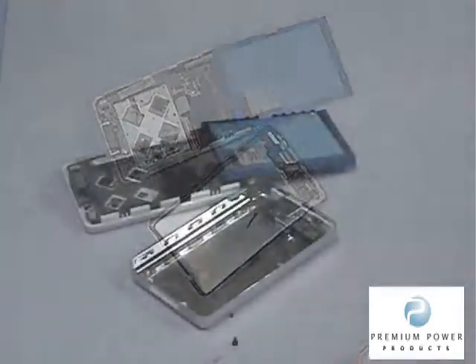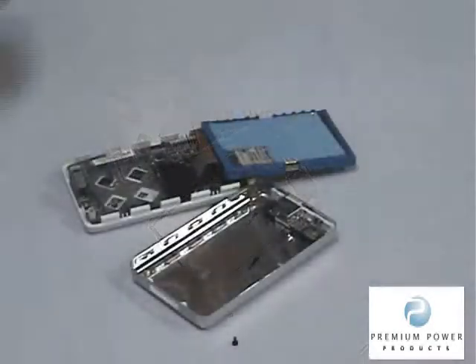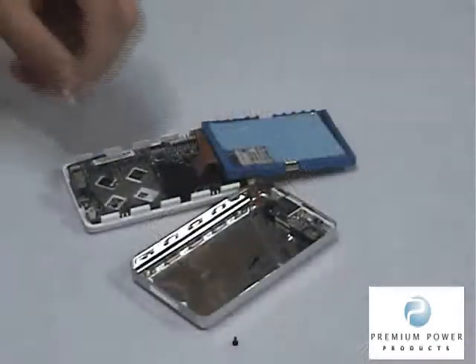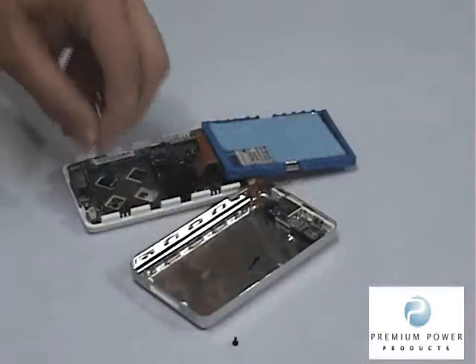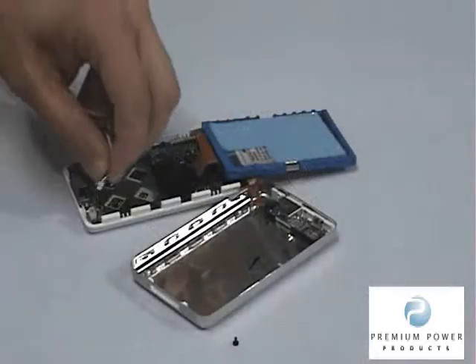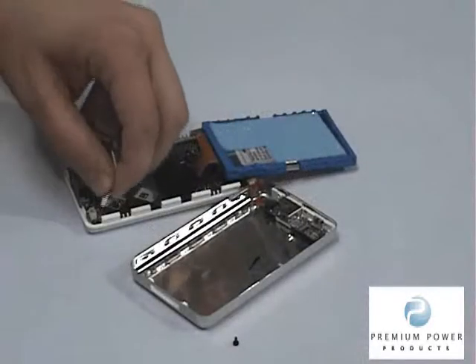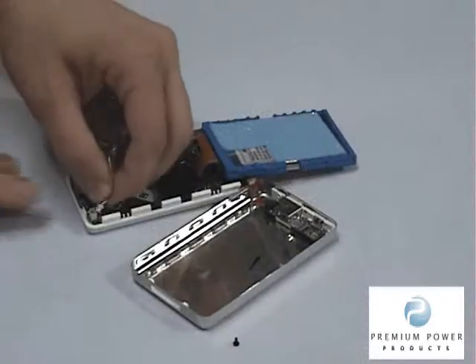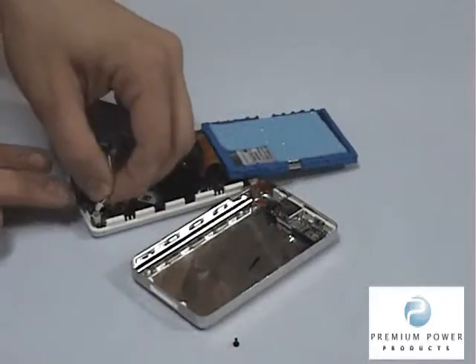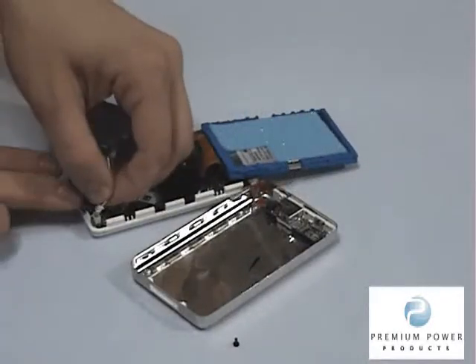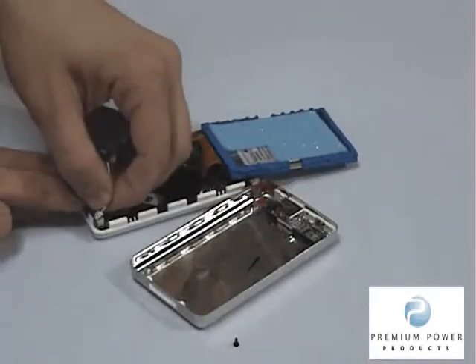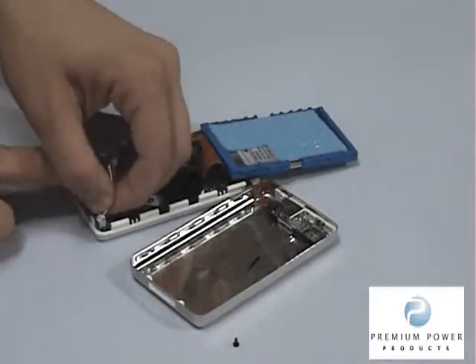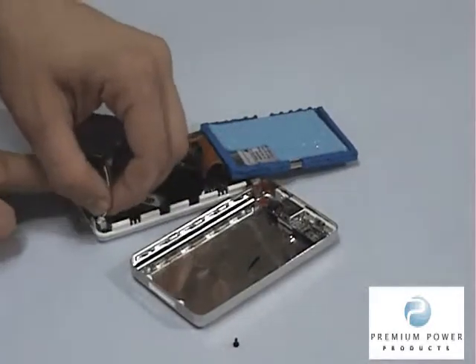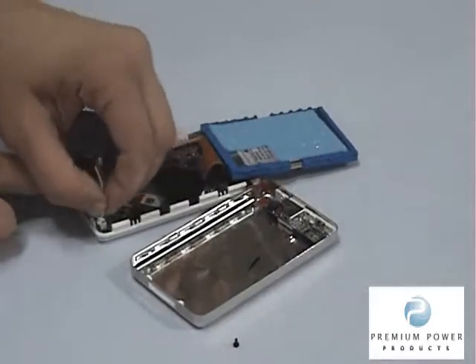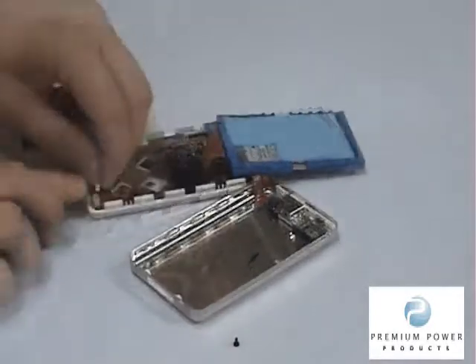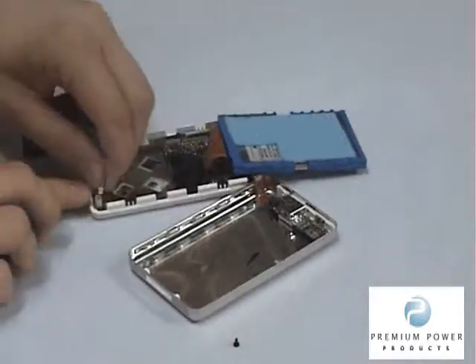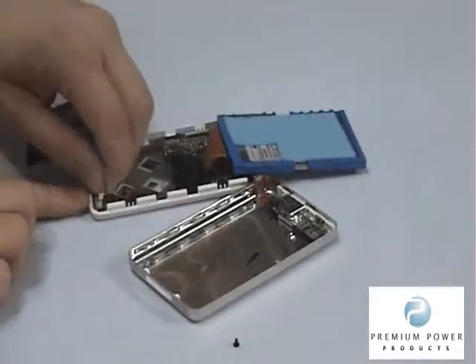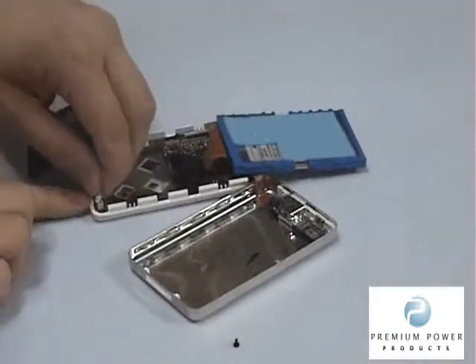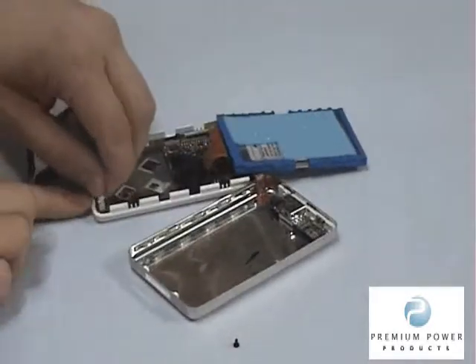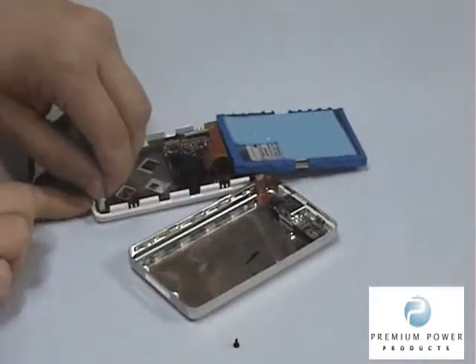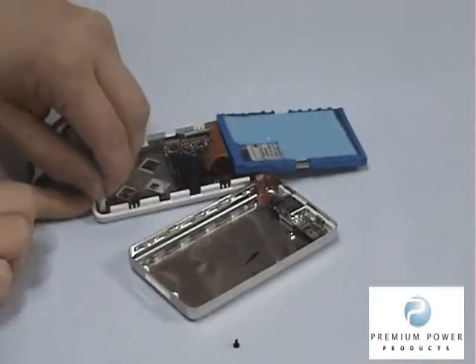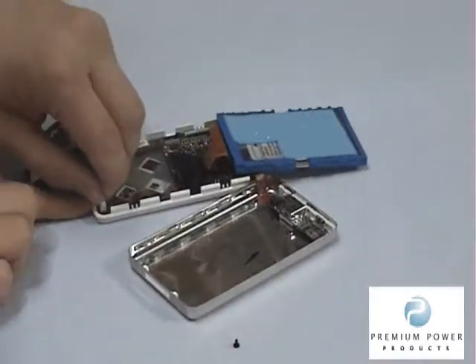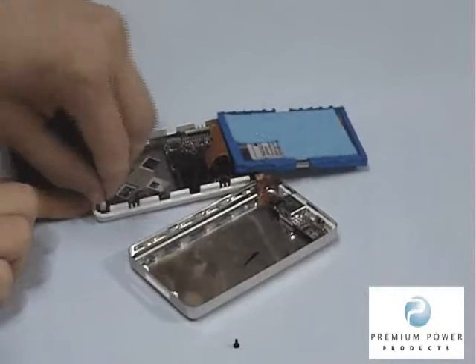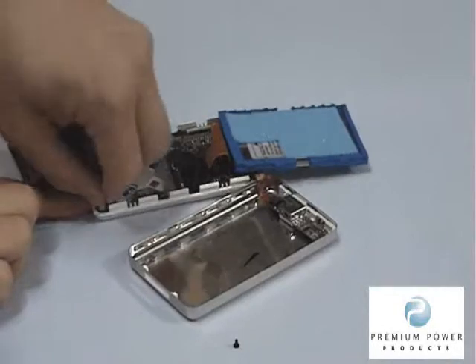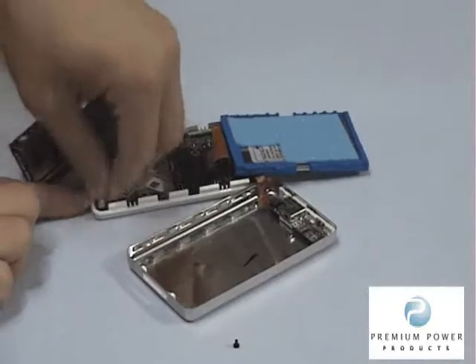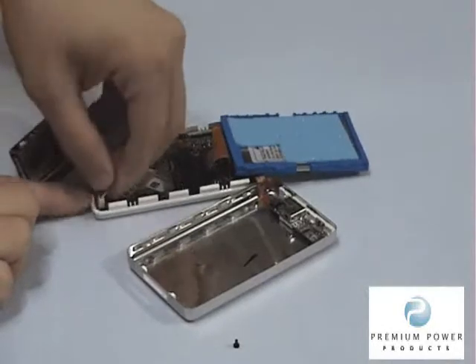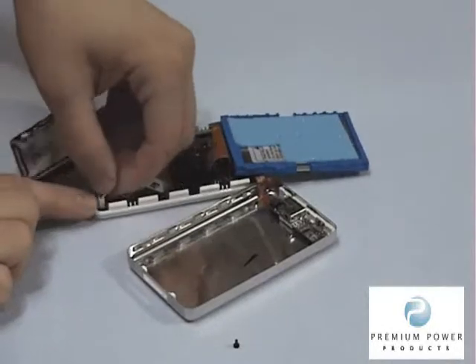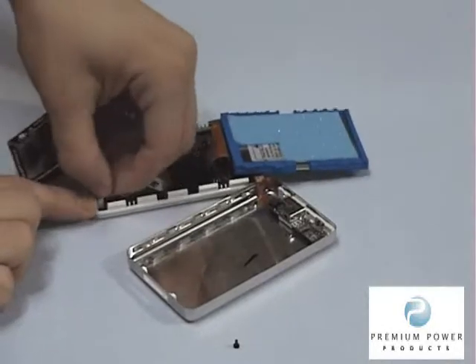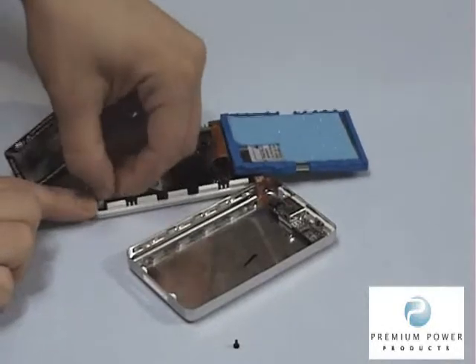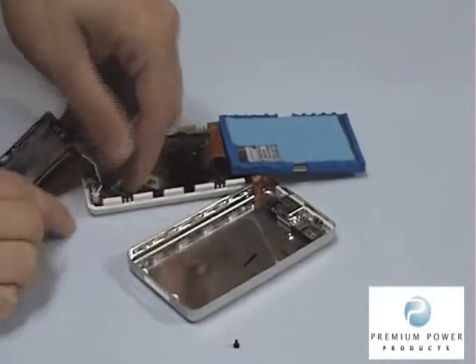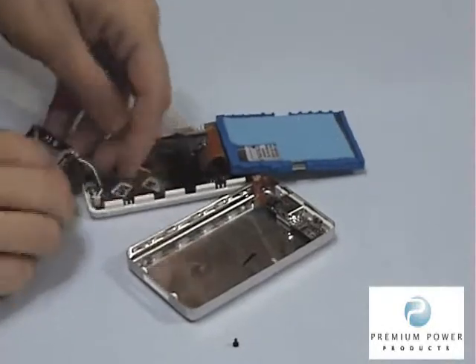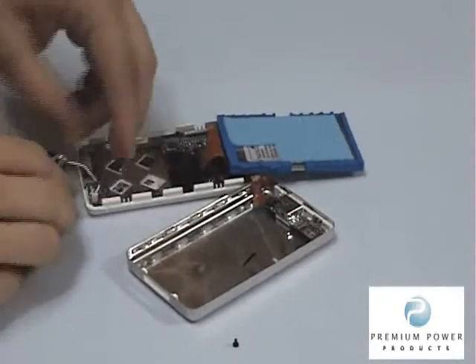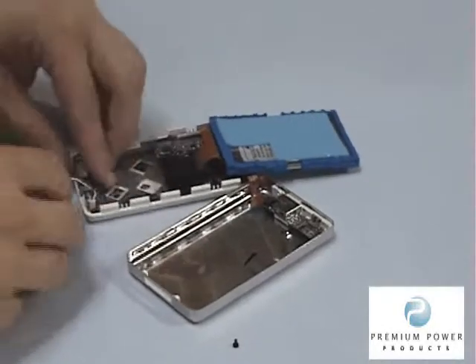Insert the connector in the socket. Move the power cable around the main board to the original spot.